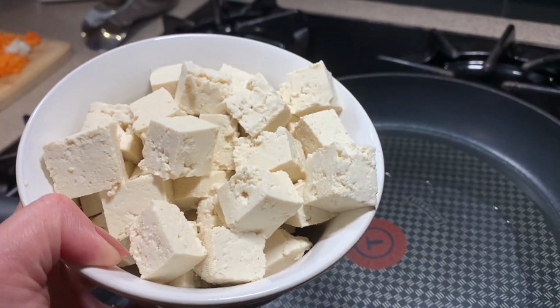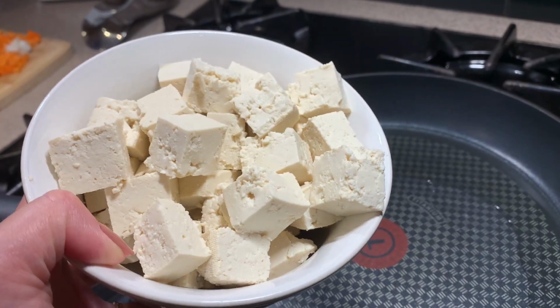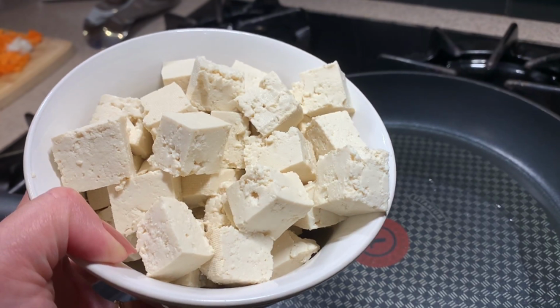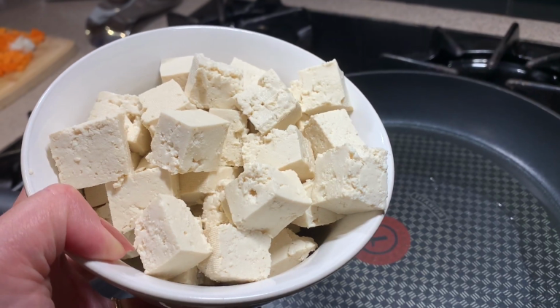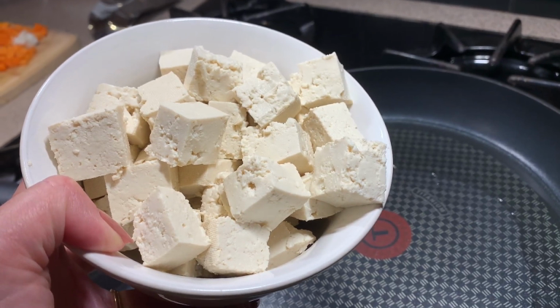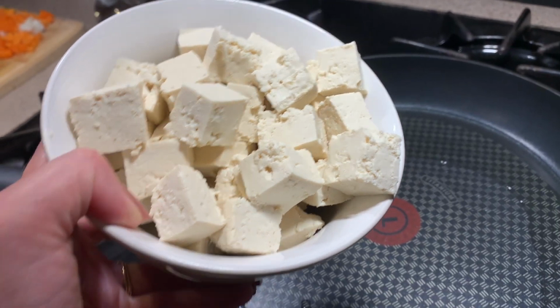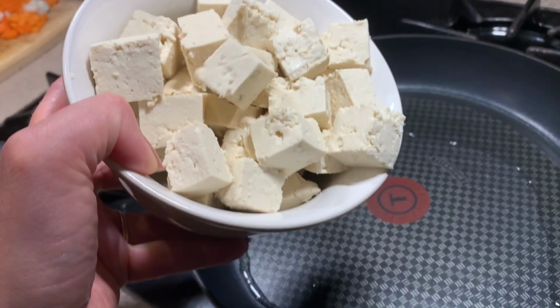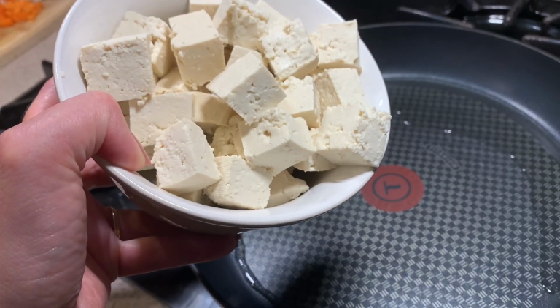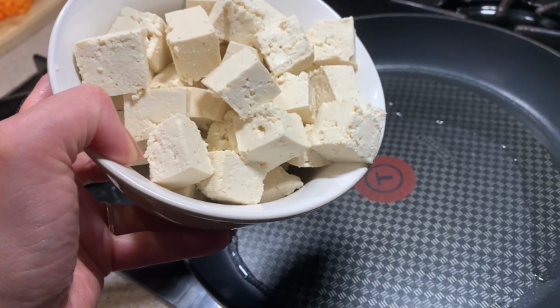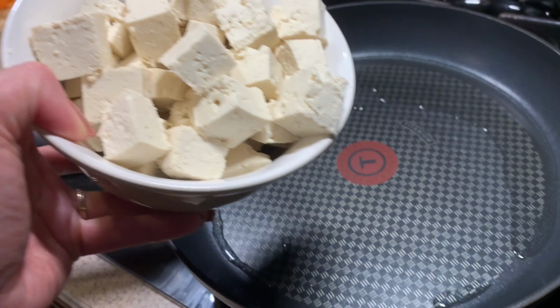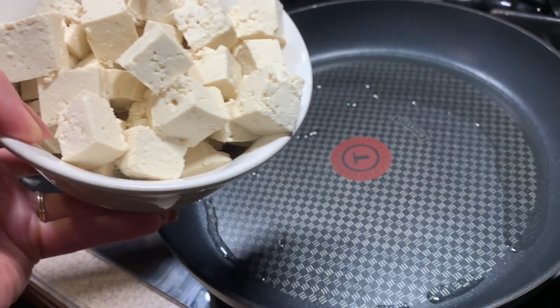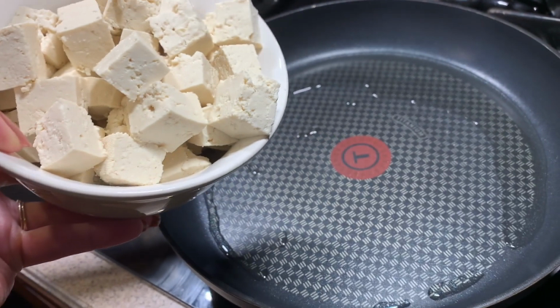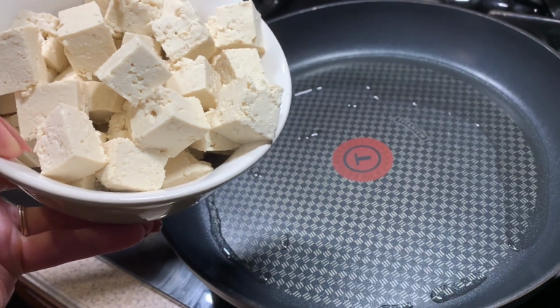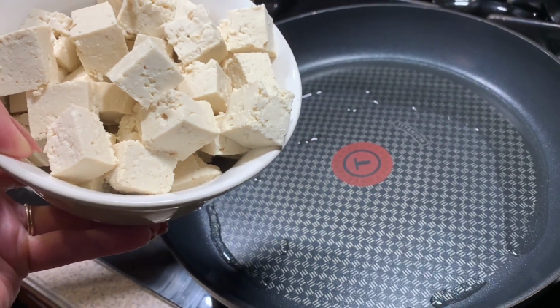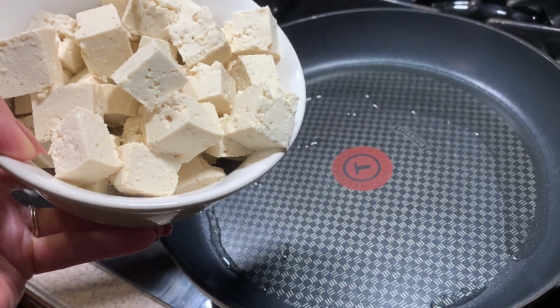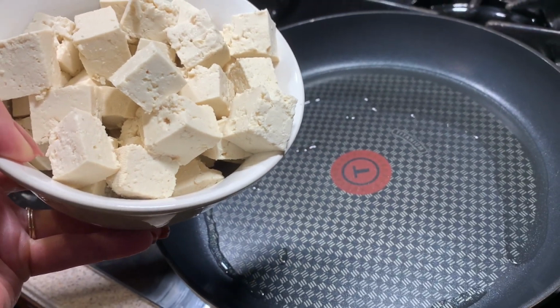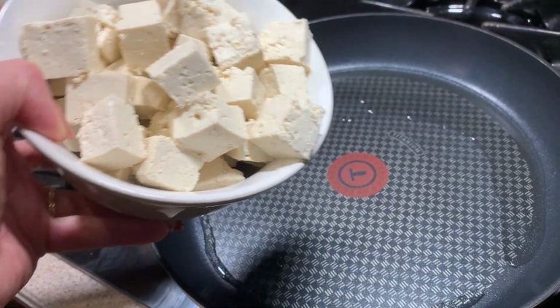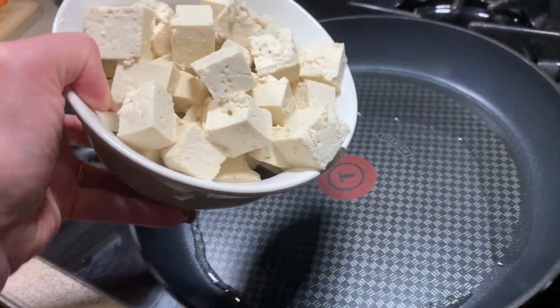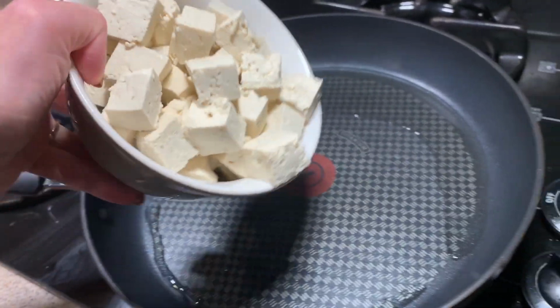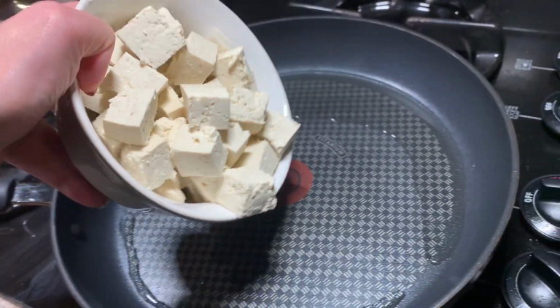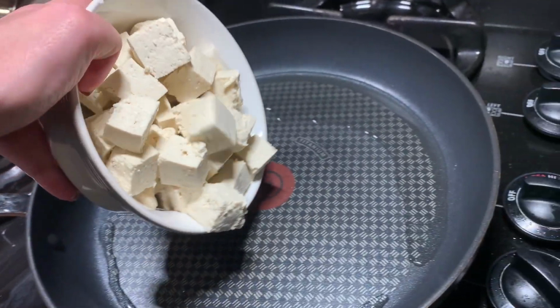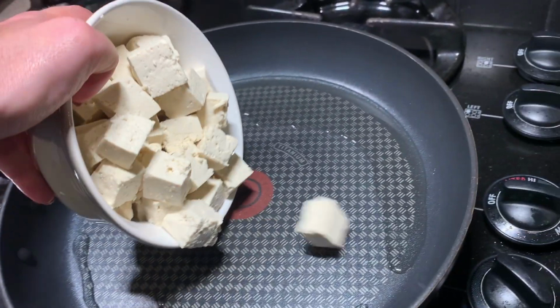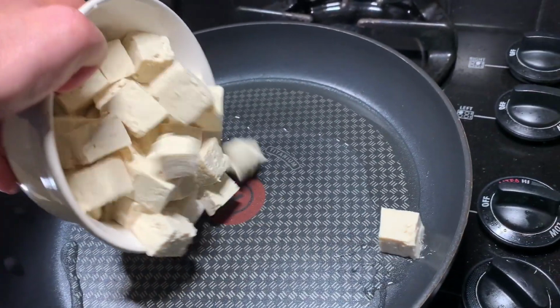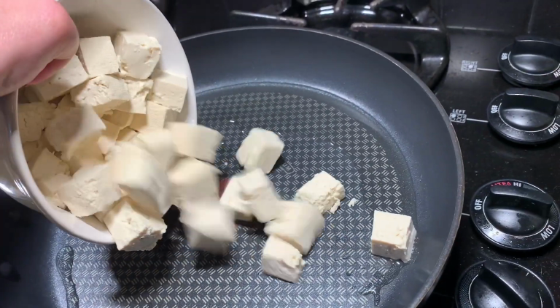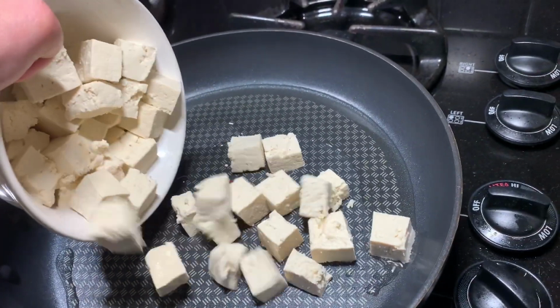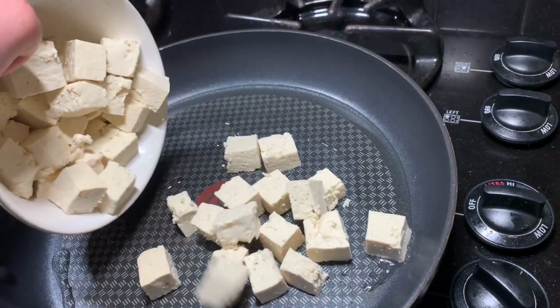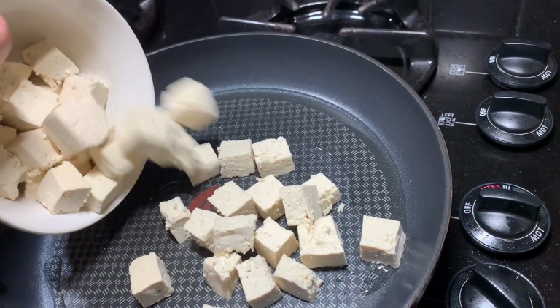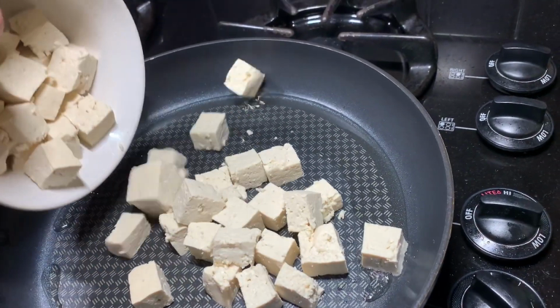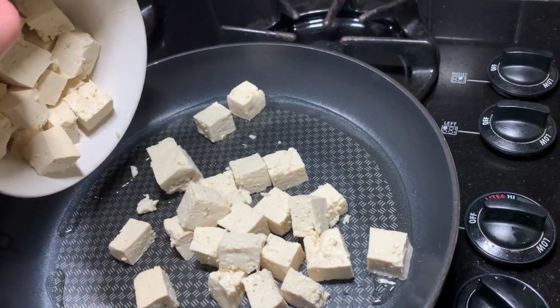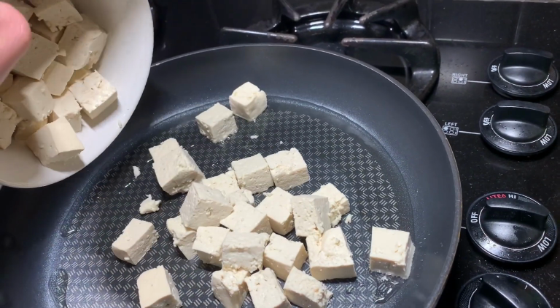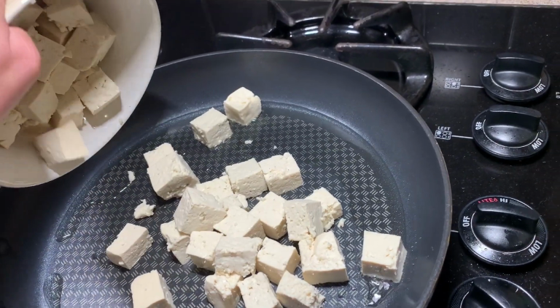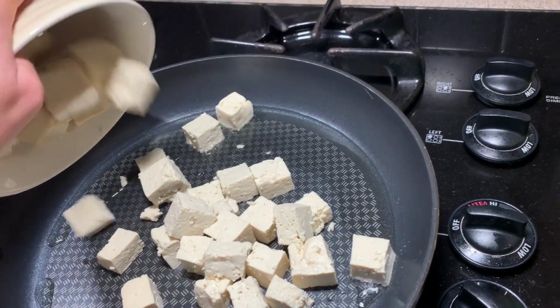Now on to the tofu. Before cutting the tofu in cubes, it's a good idea to press out as much moisture as possible.